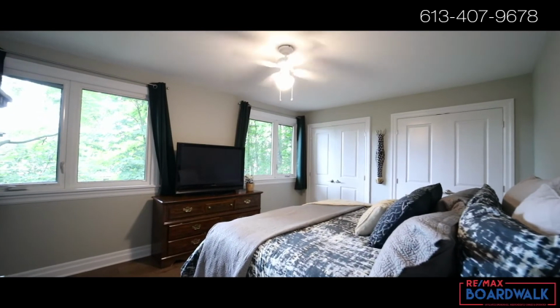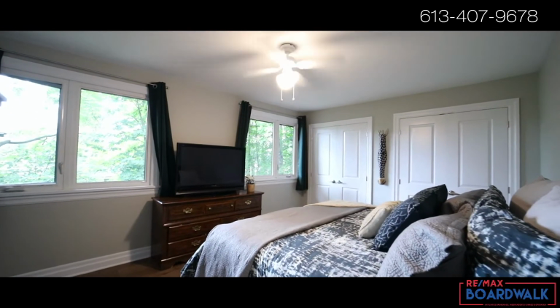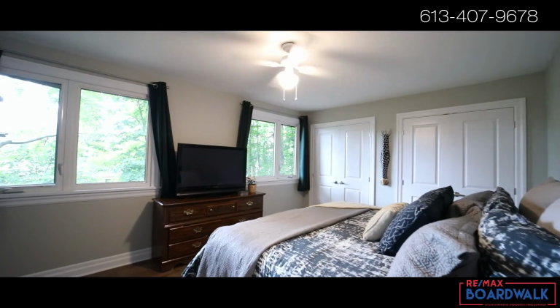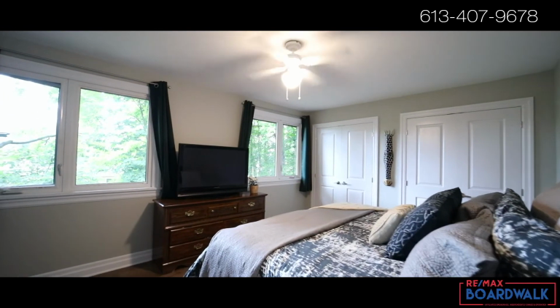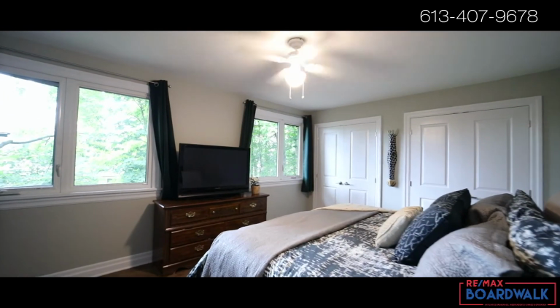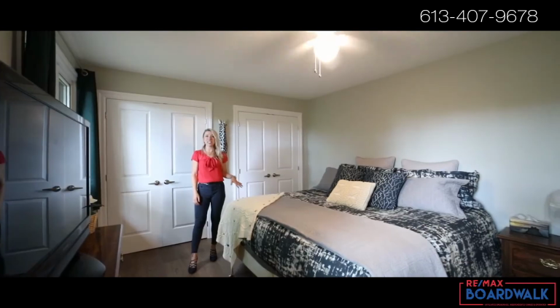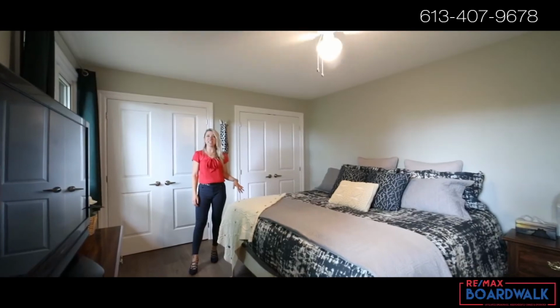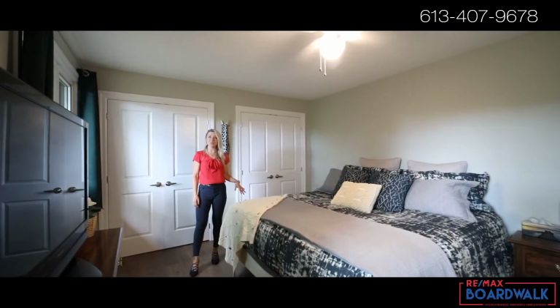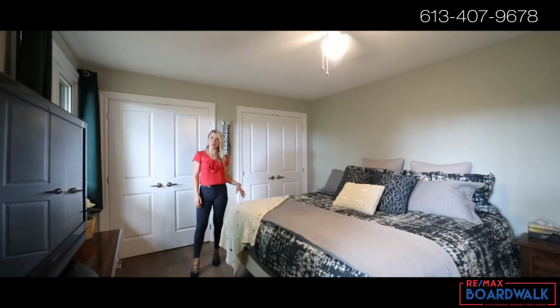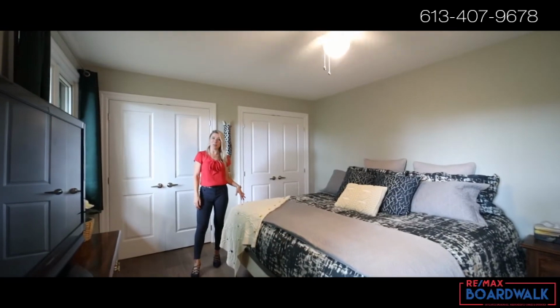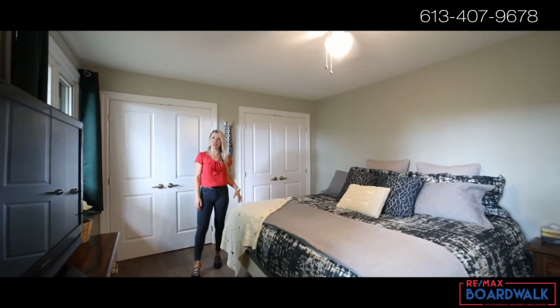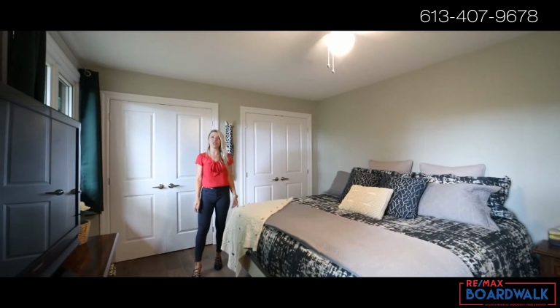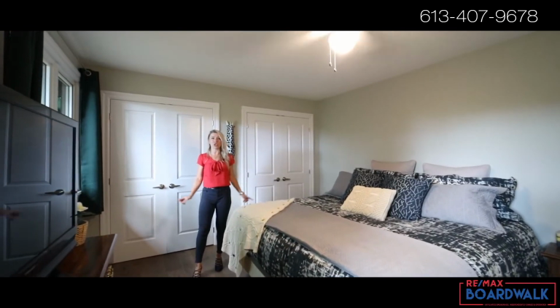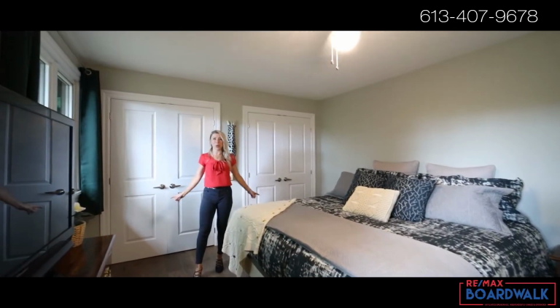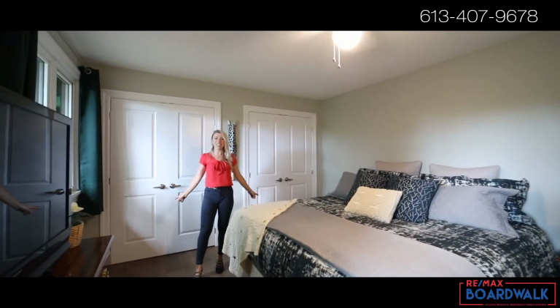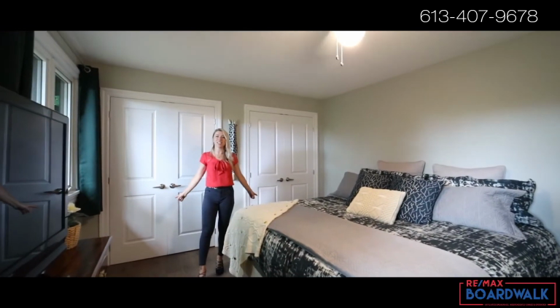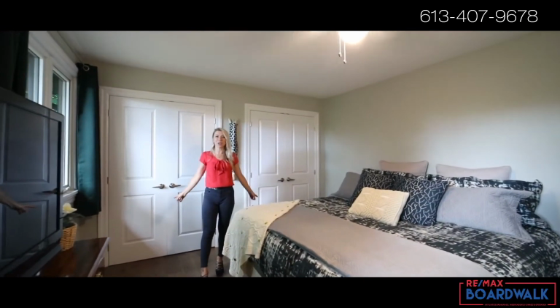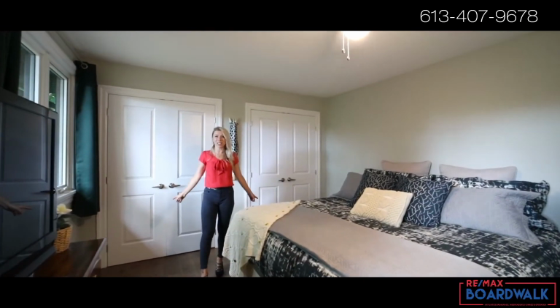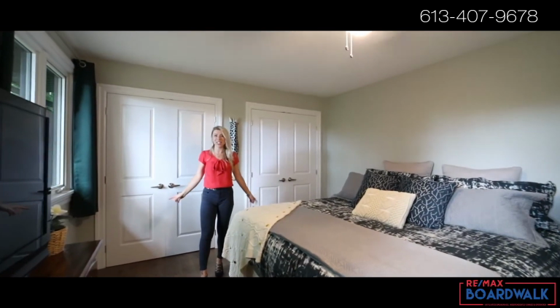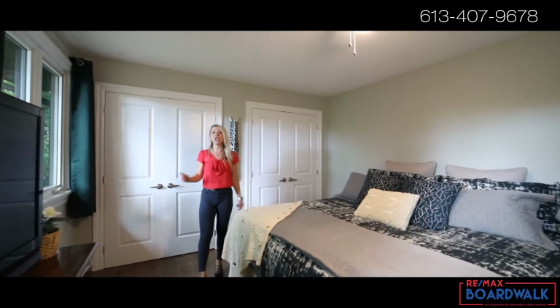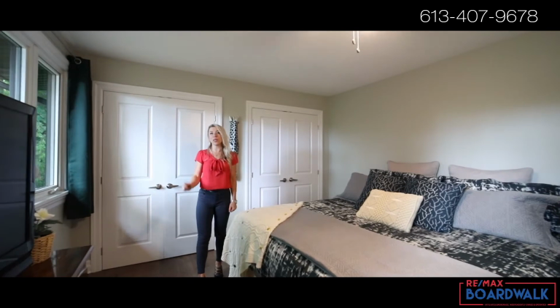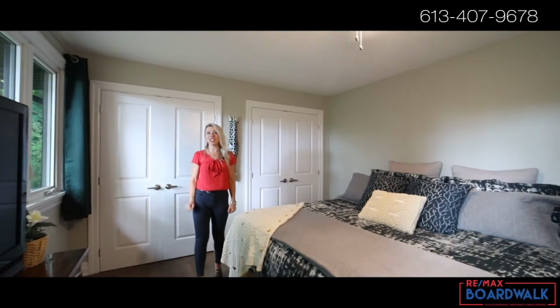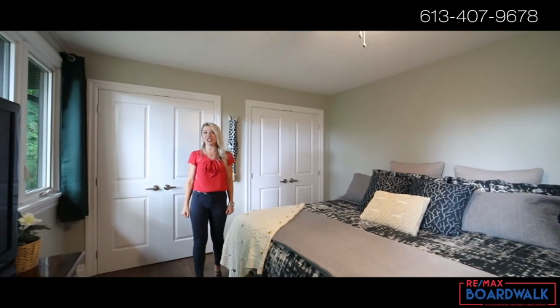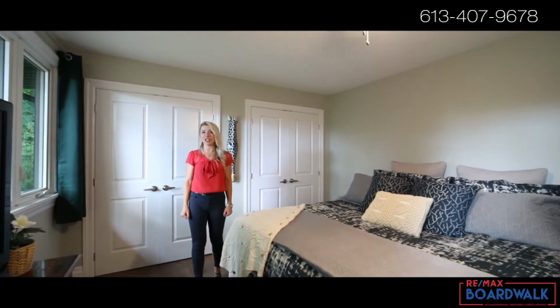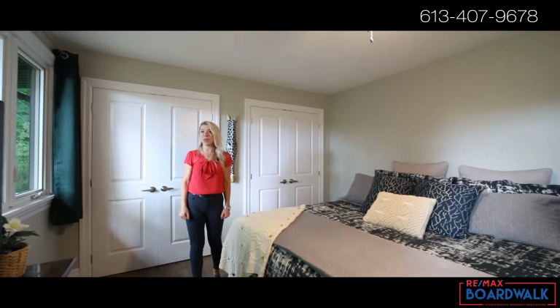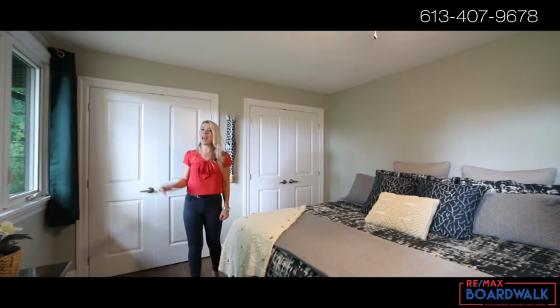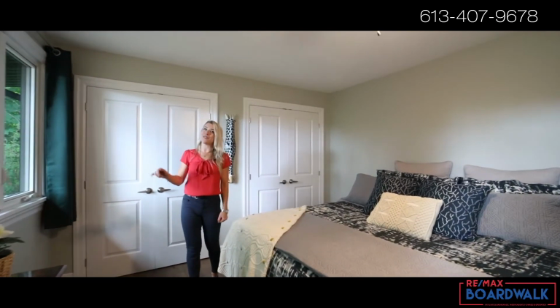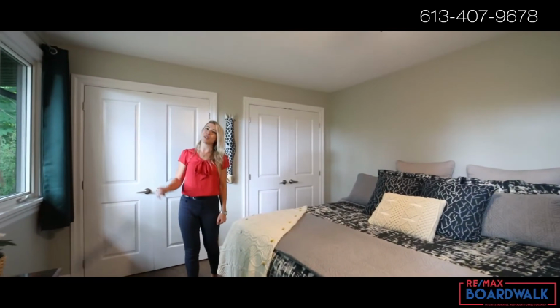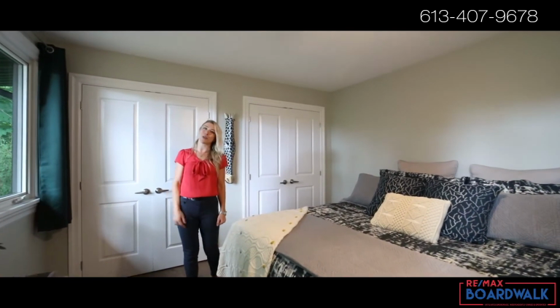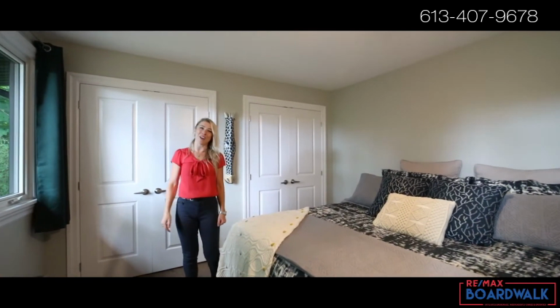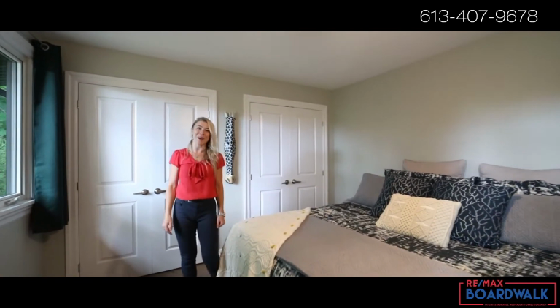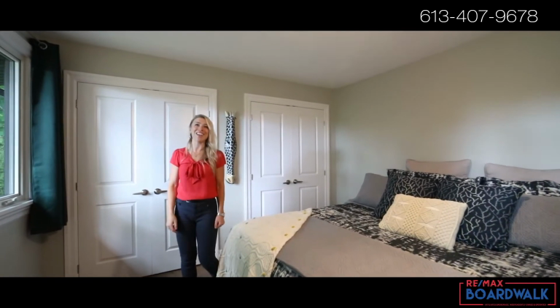This generously sized primary bedroom features twin custom closets, newly installed ensuite, and views of your private backyard.